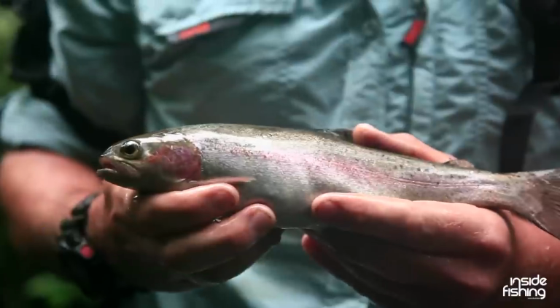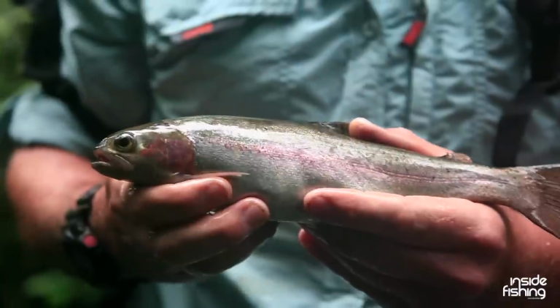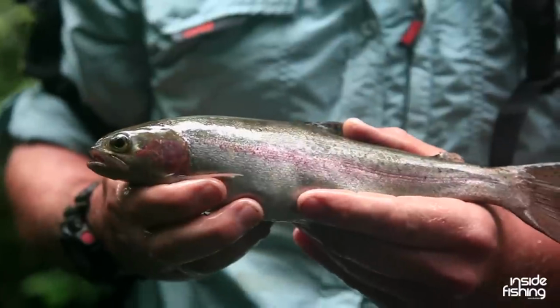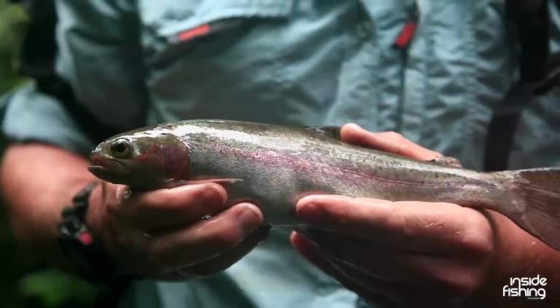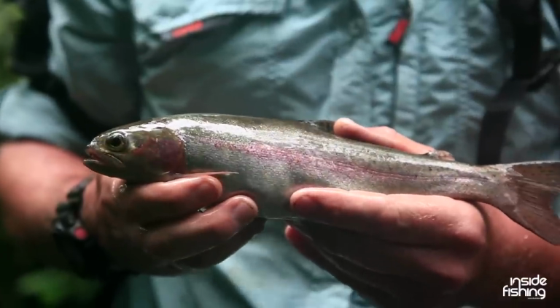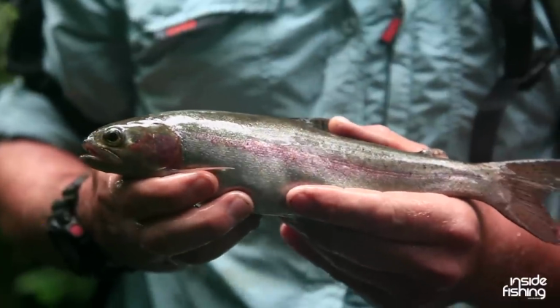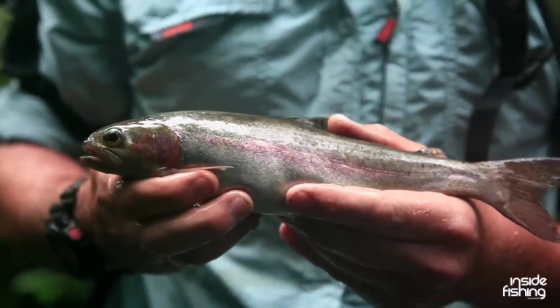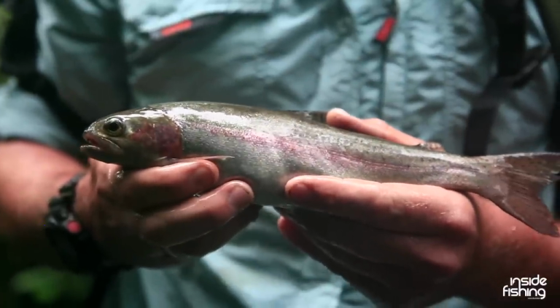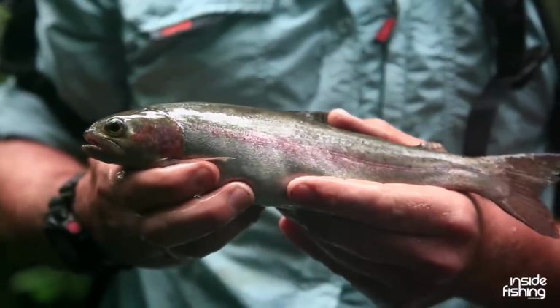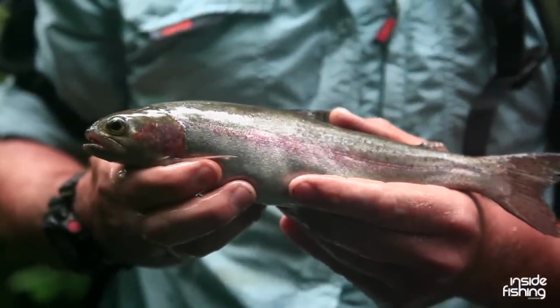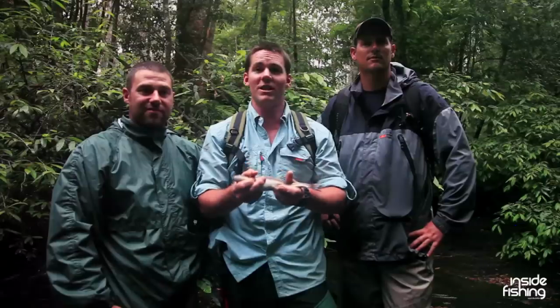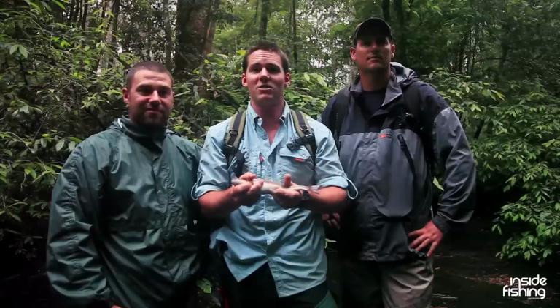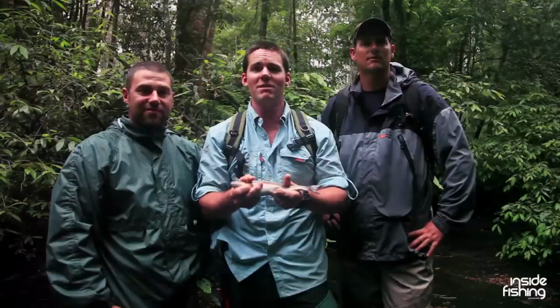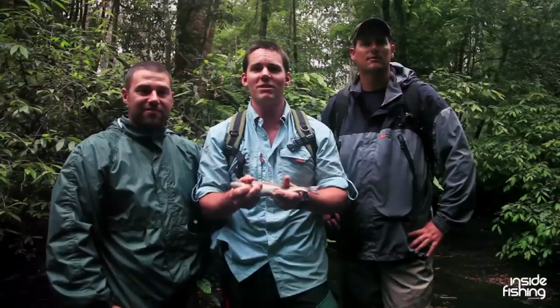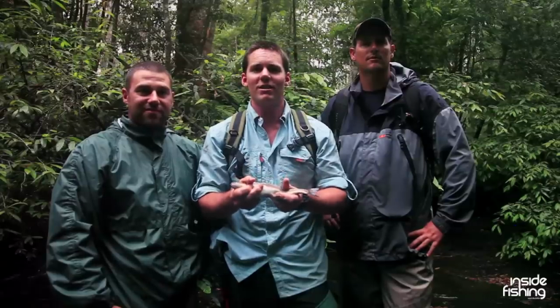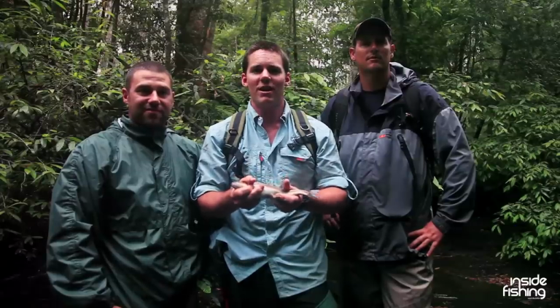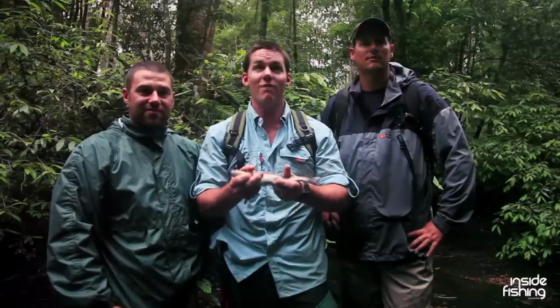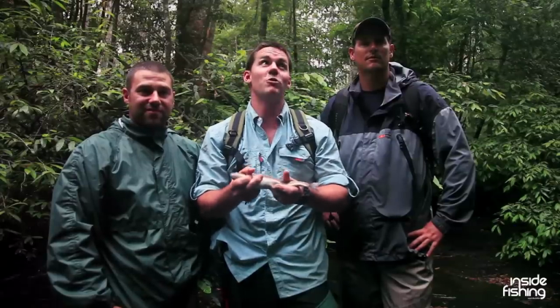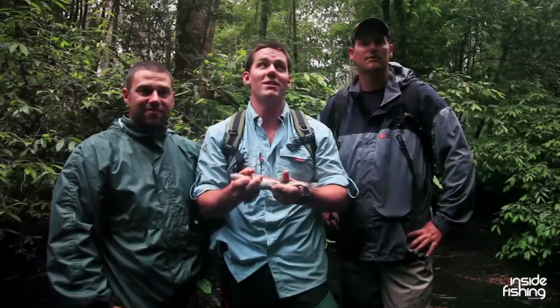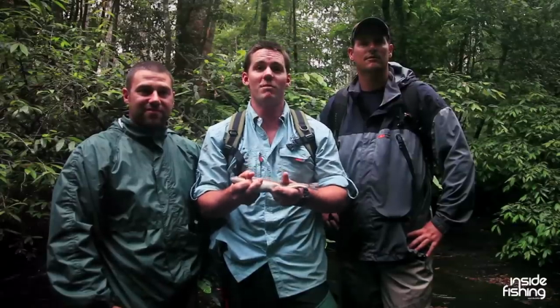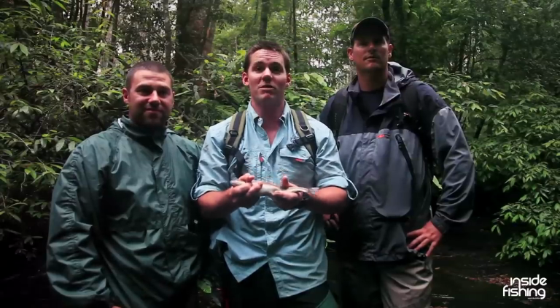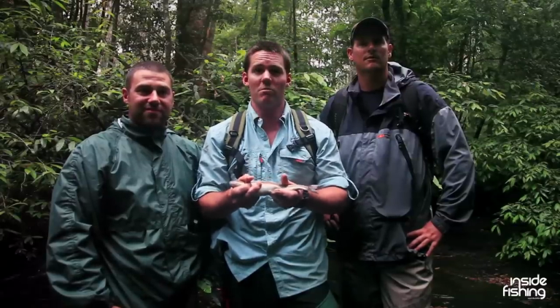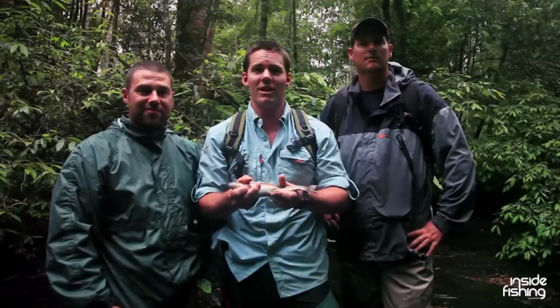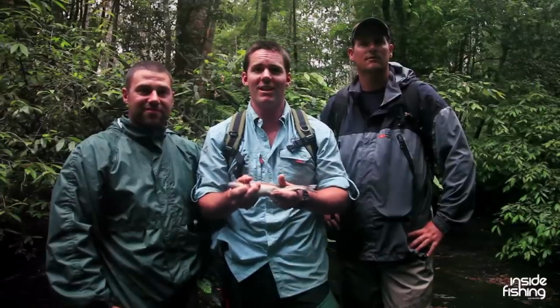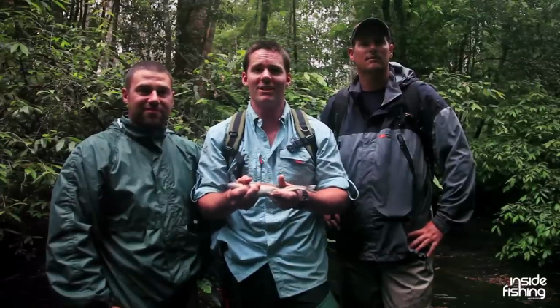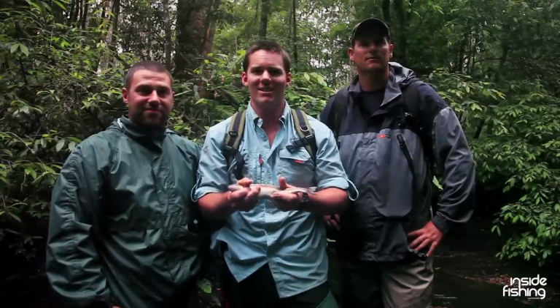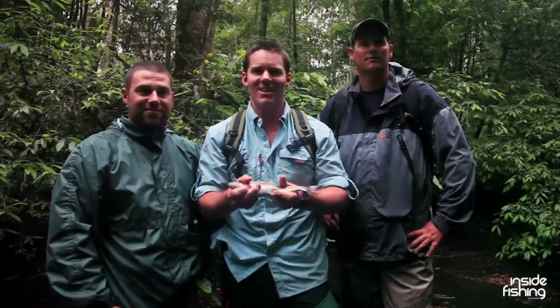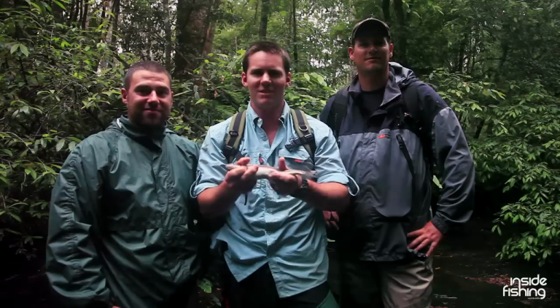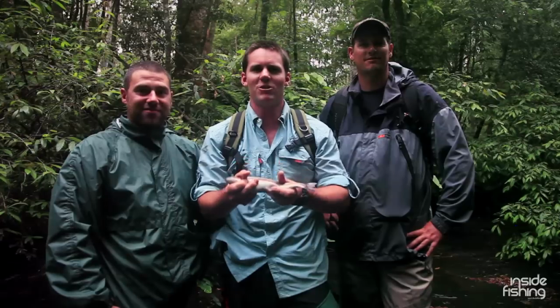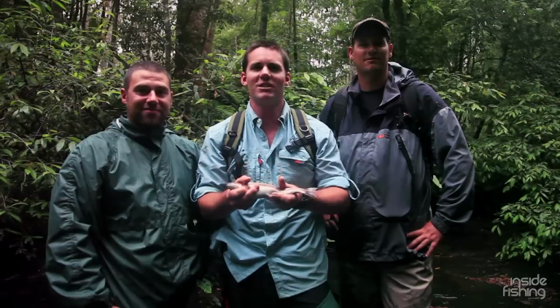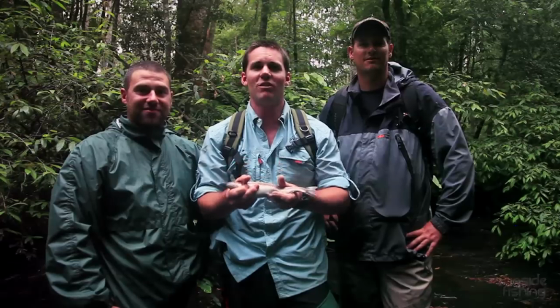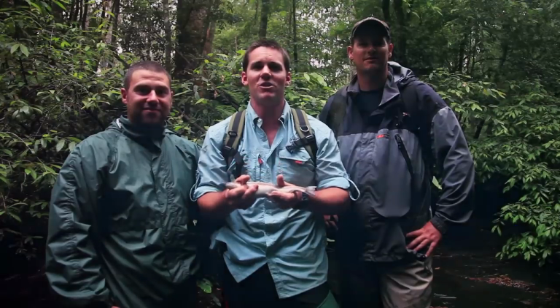Well, I finally got myself a fish, thanks to Nick and James, and the heavens are about to open up so we'd better get out of here. Thanks for watching Inside Fishing.